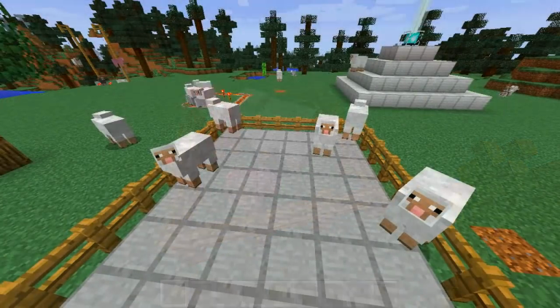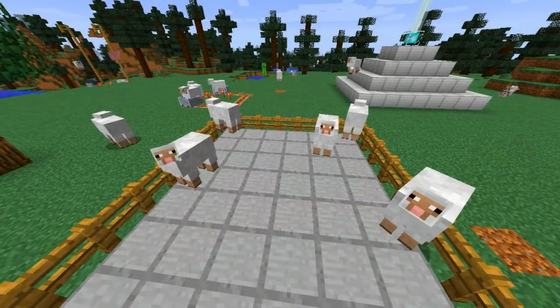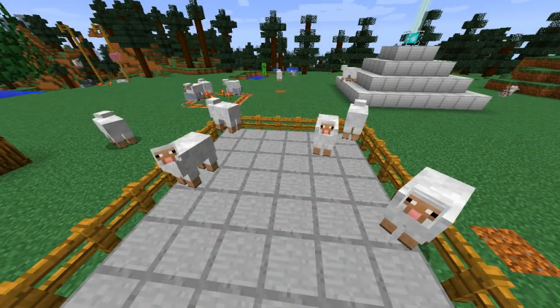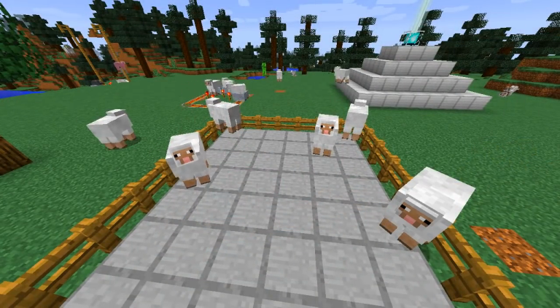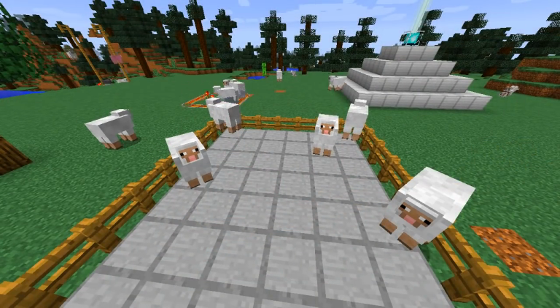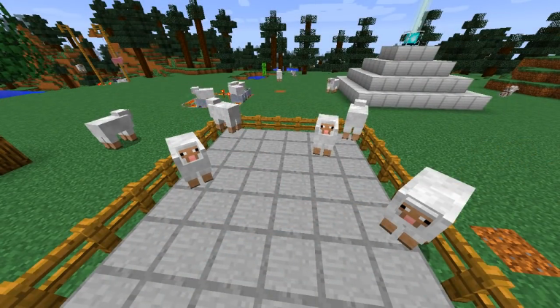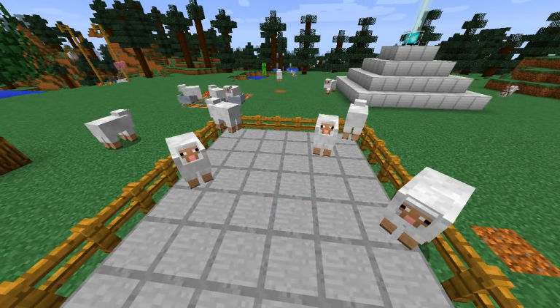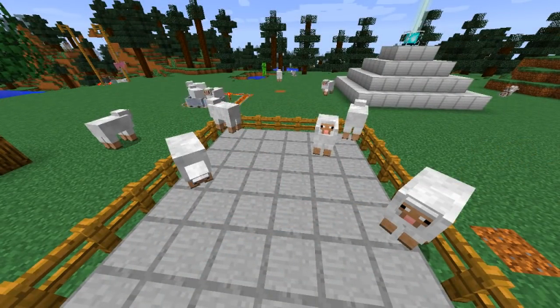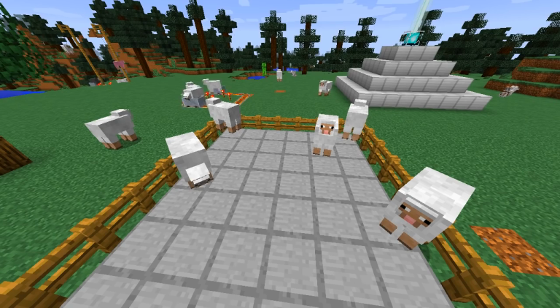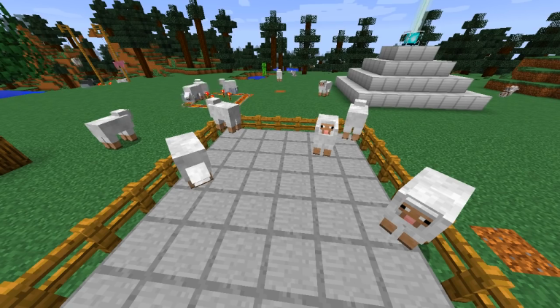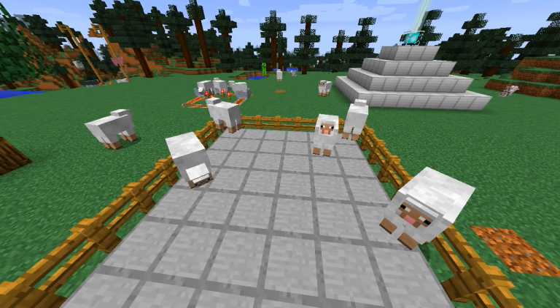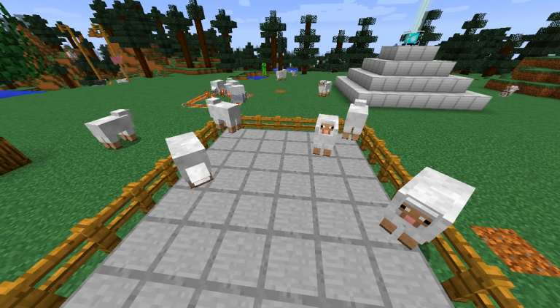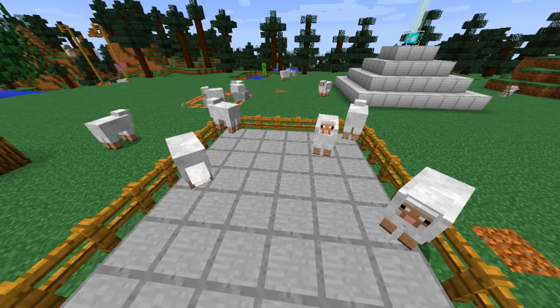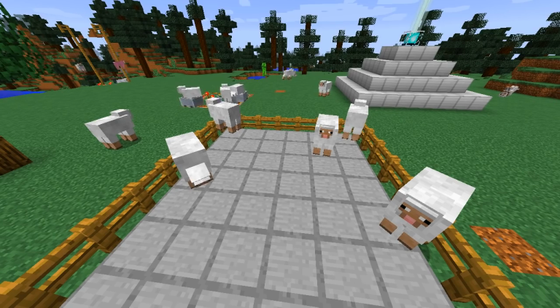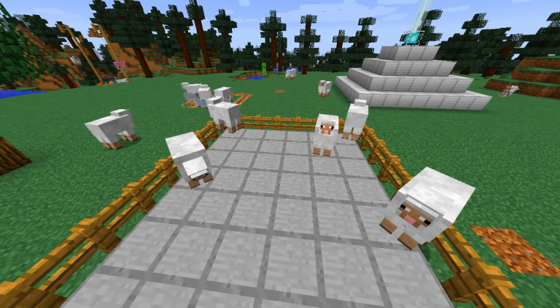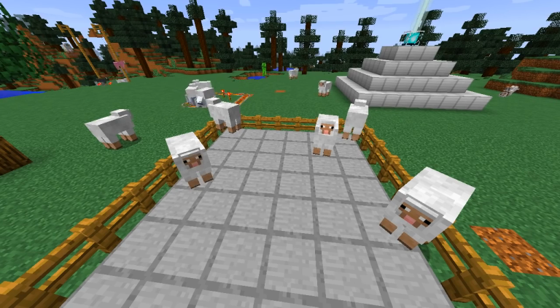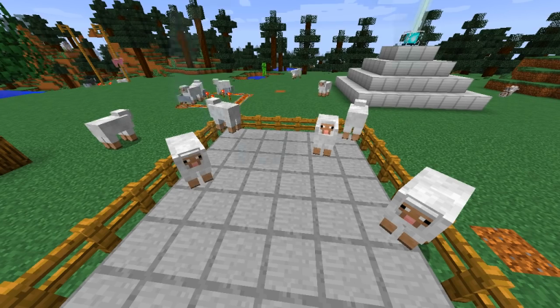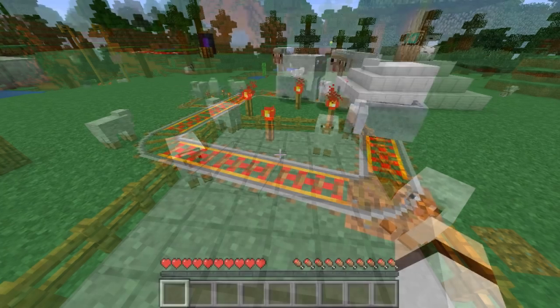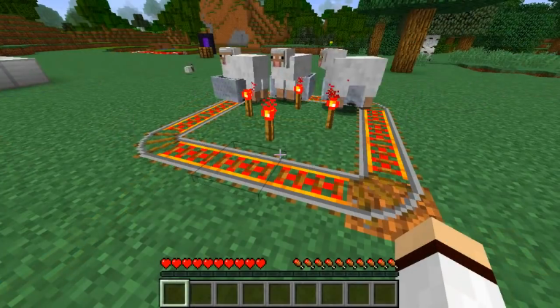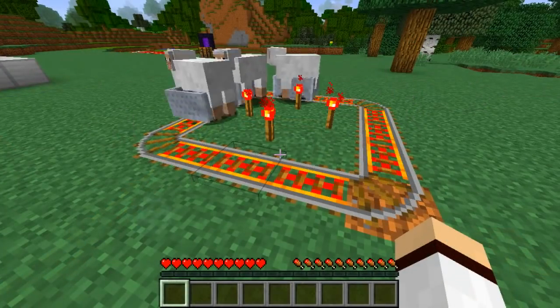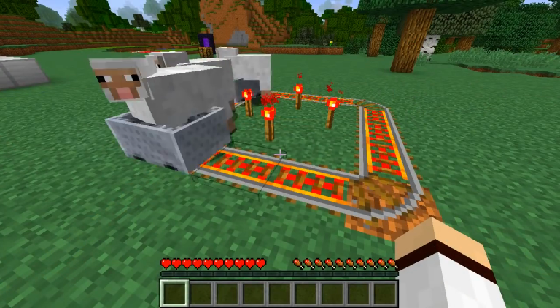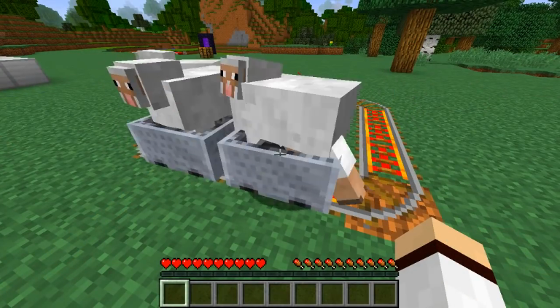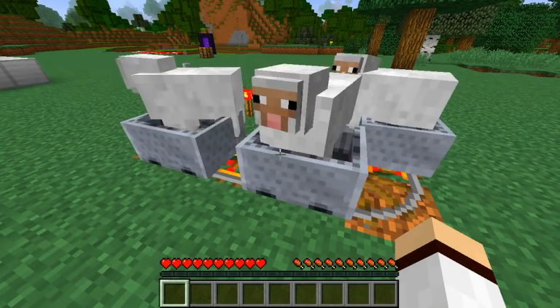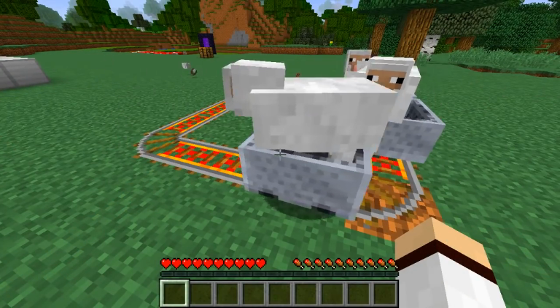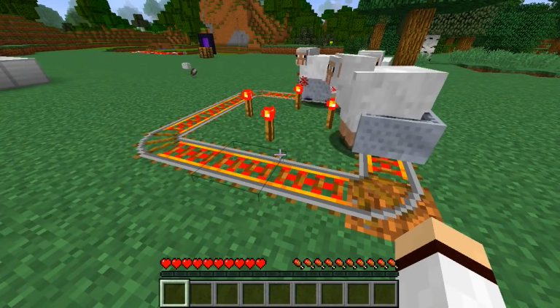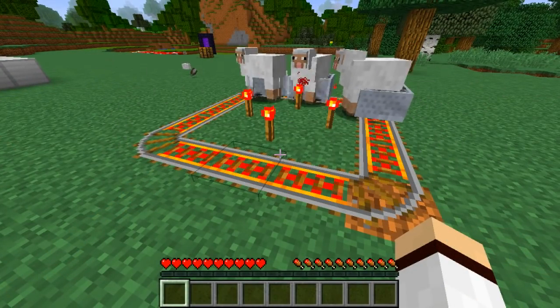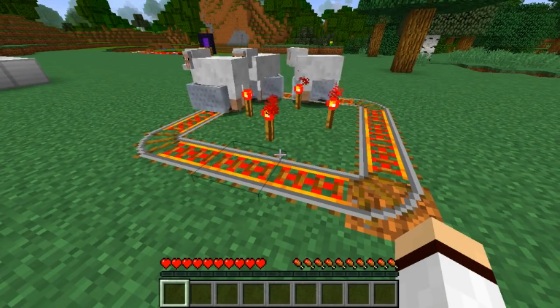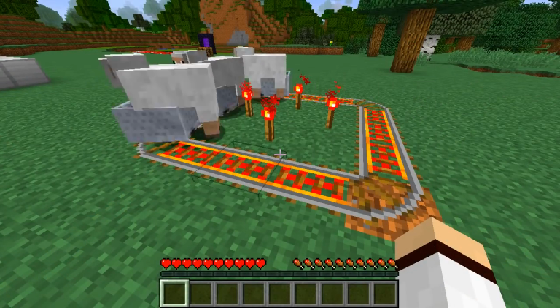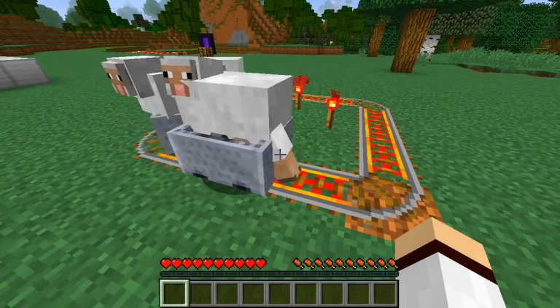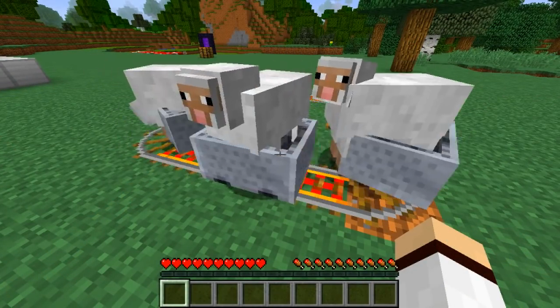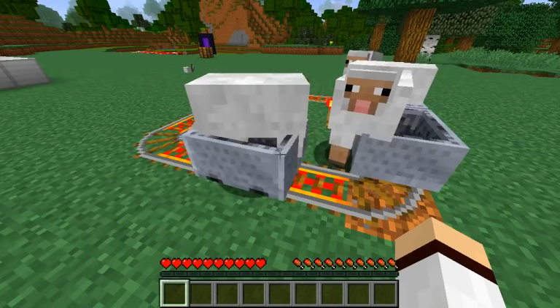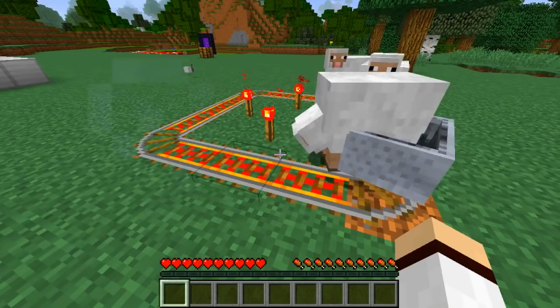Sheep can eat their beloved grass through half-slabs. Sheep can also eat grass while they're riding in a minecart.